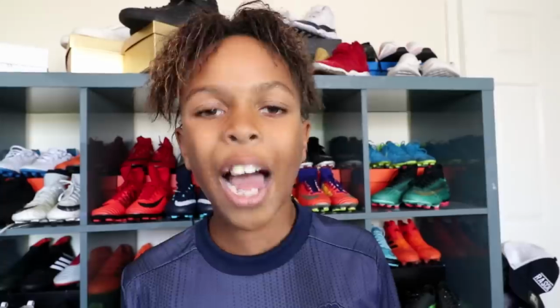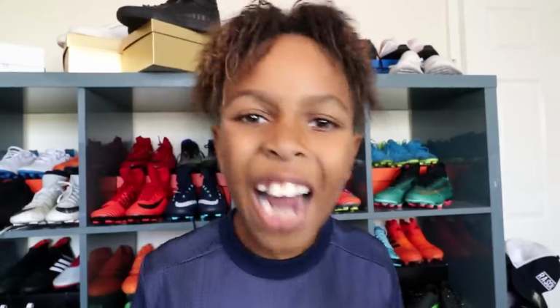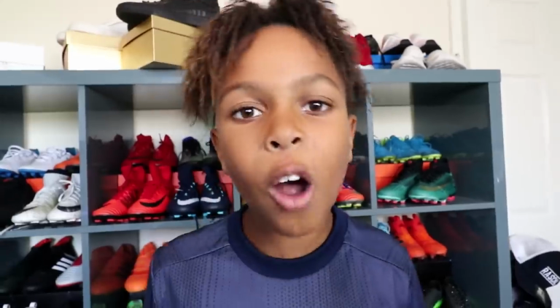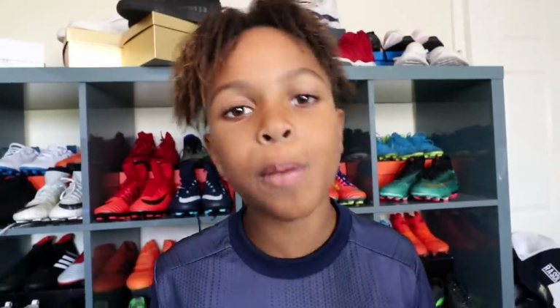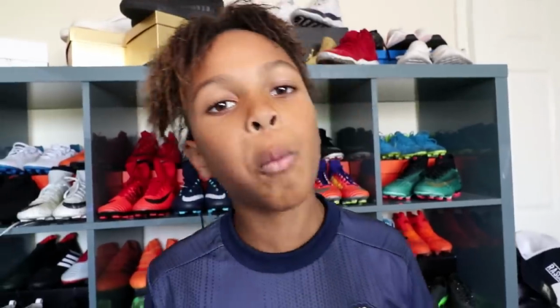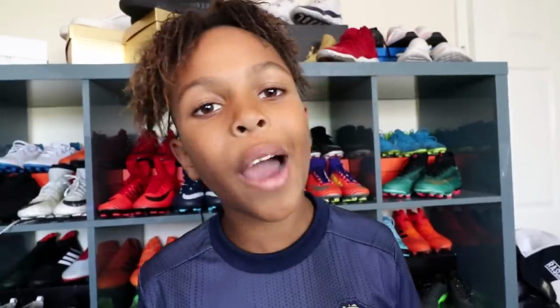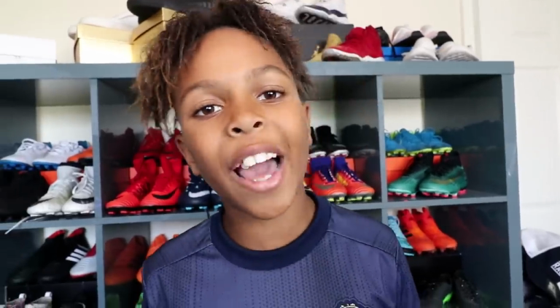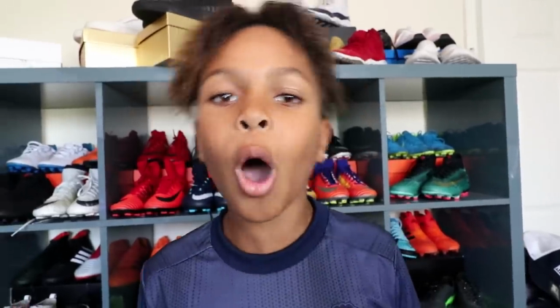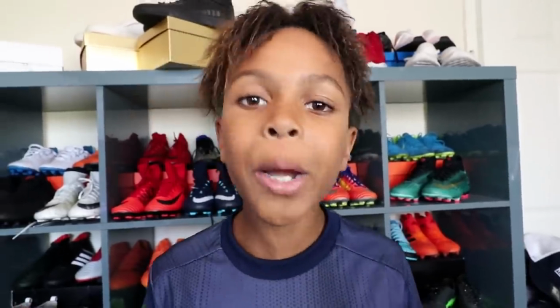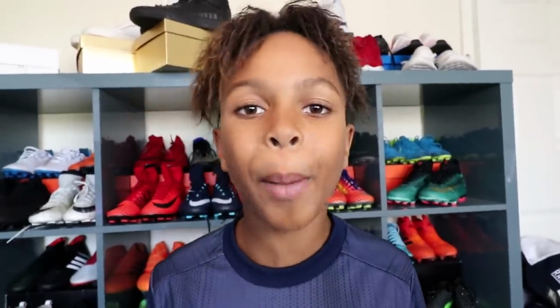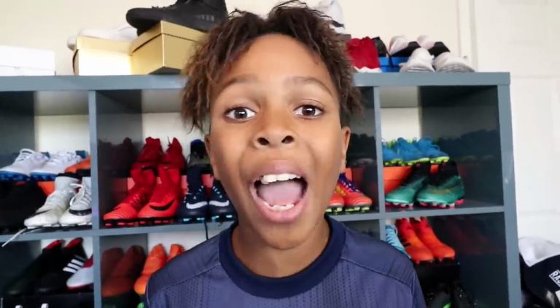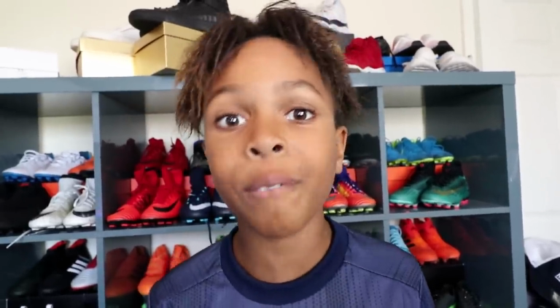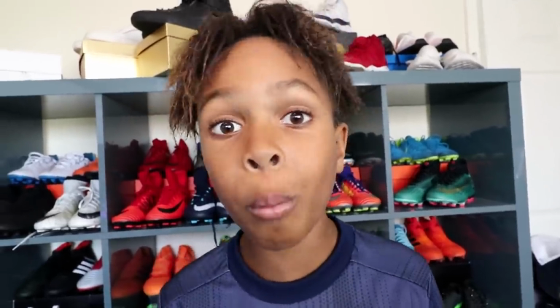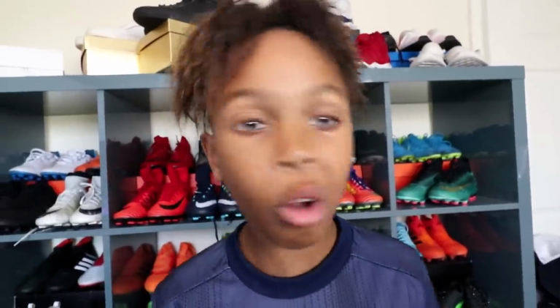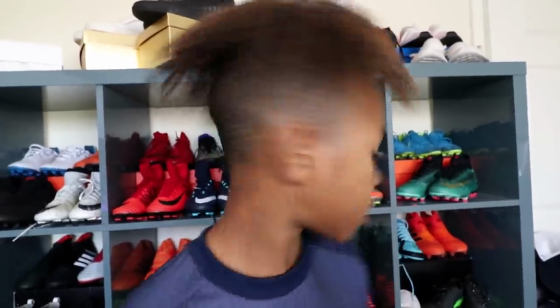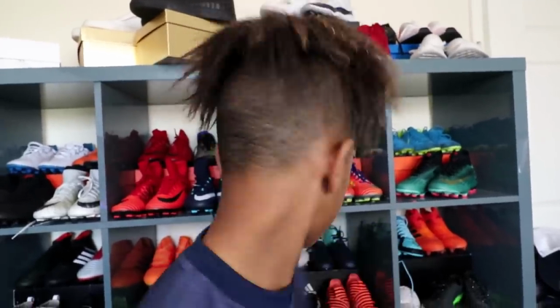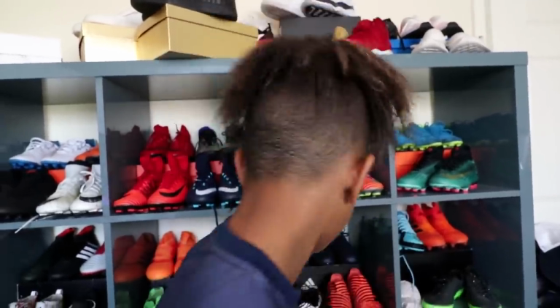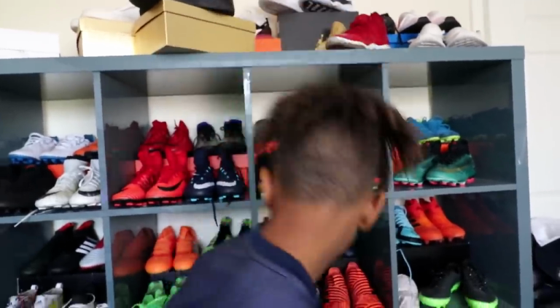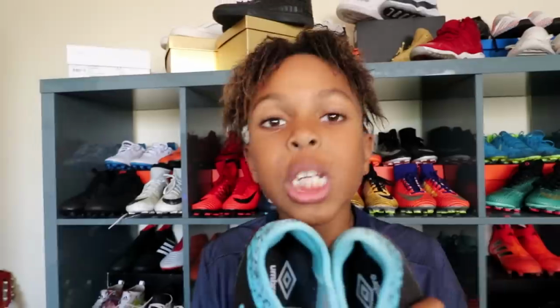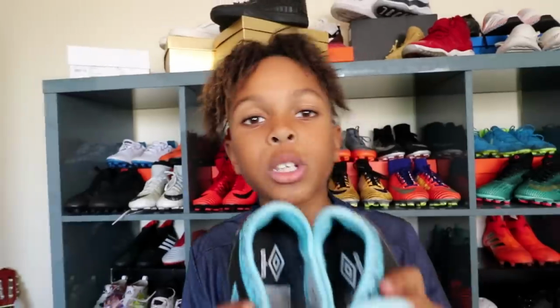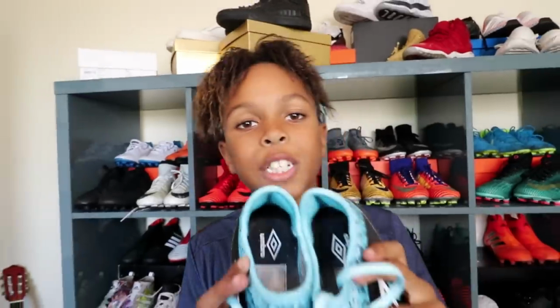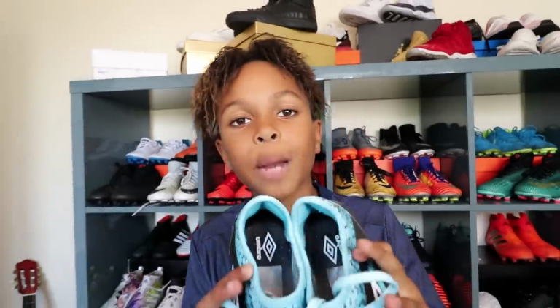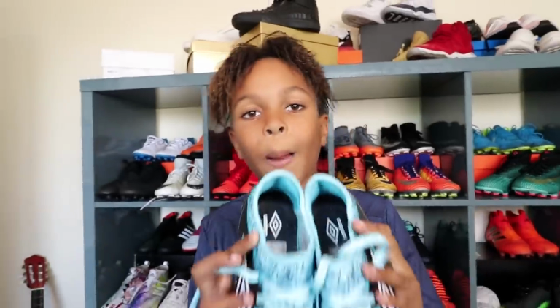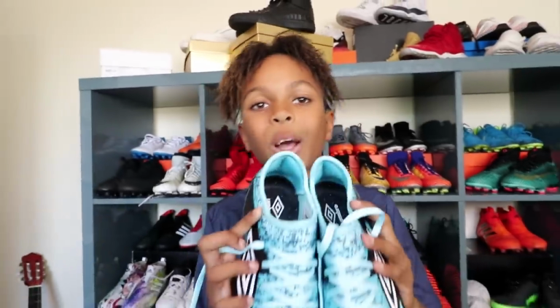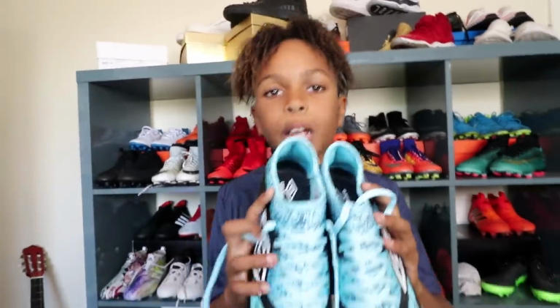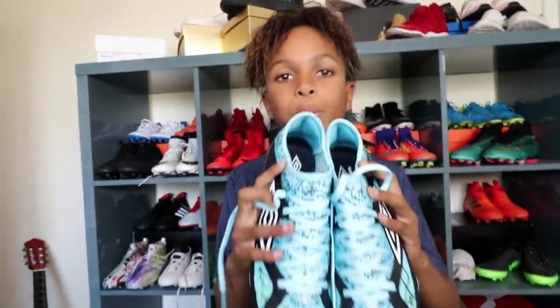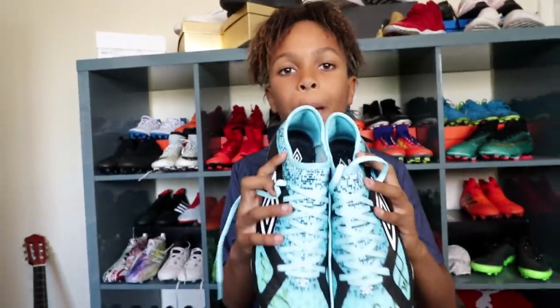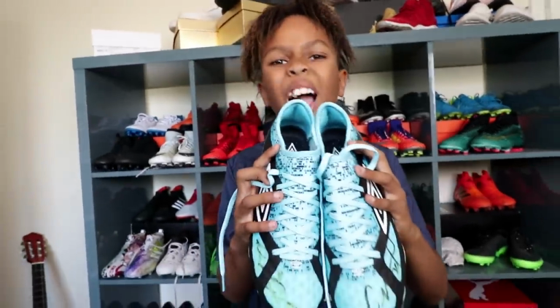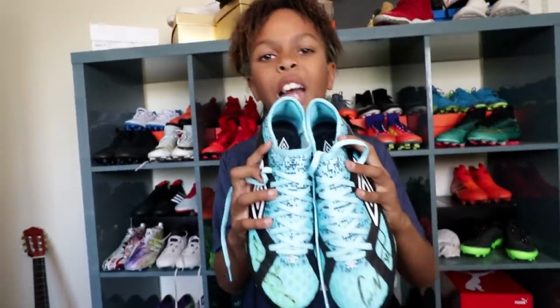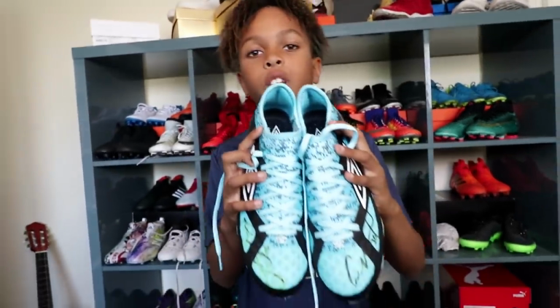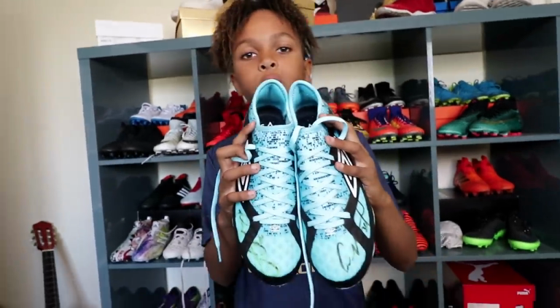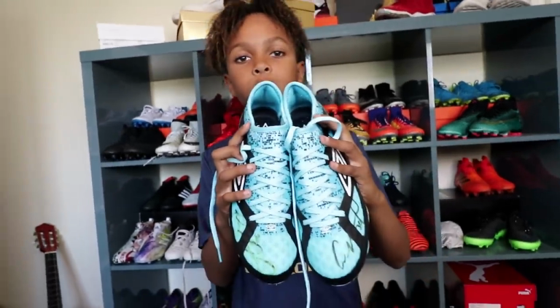Now onto my one and only pair of Umbros. These boots are signed by West Ham's player McAlarney Antonio.